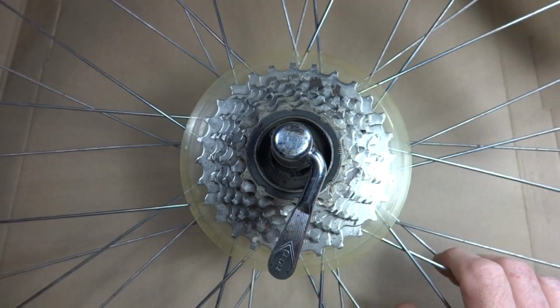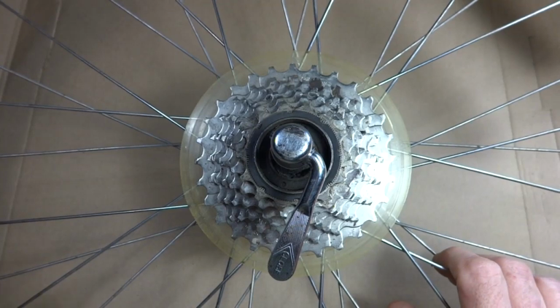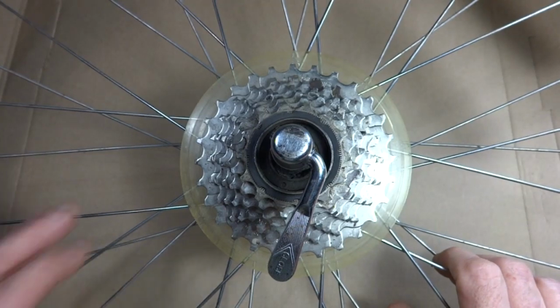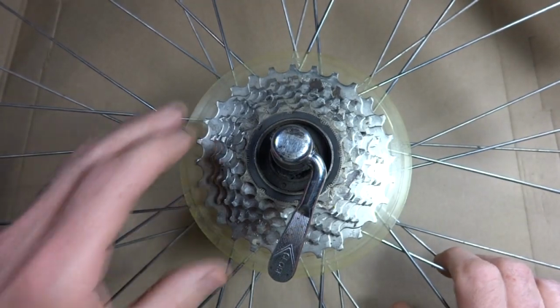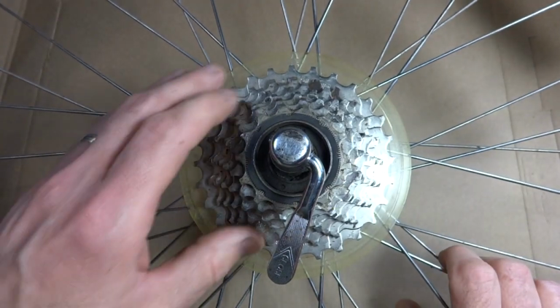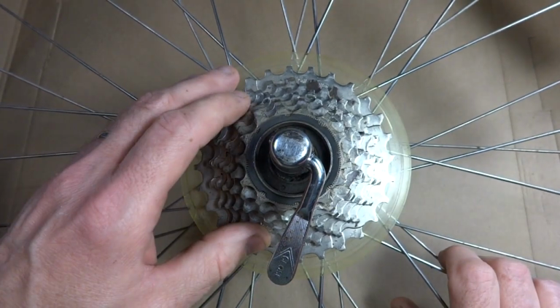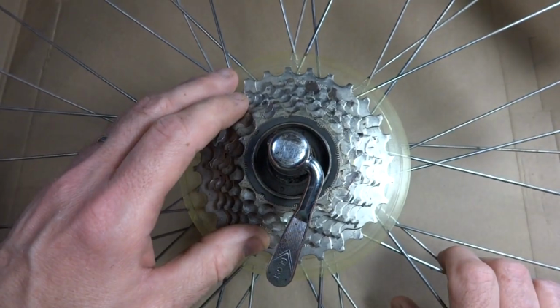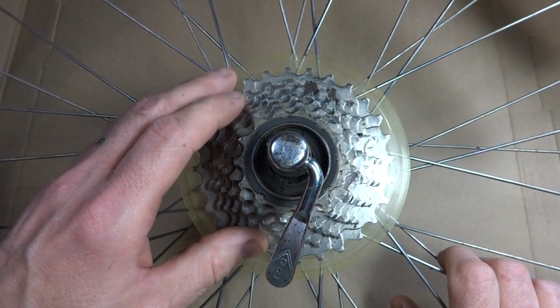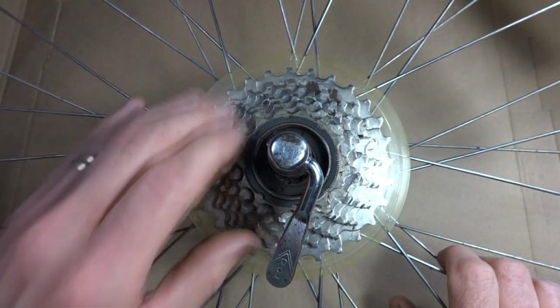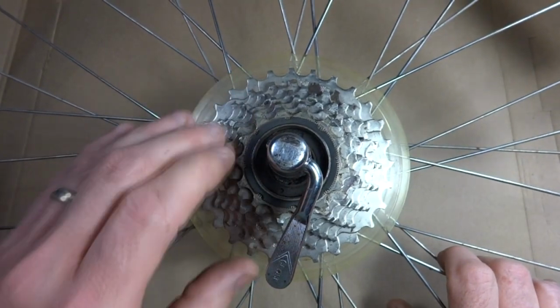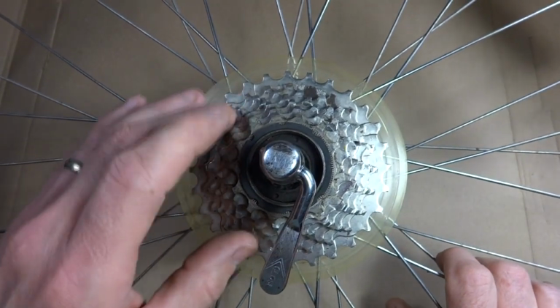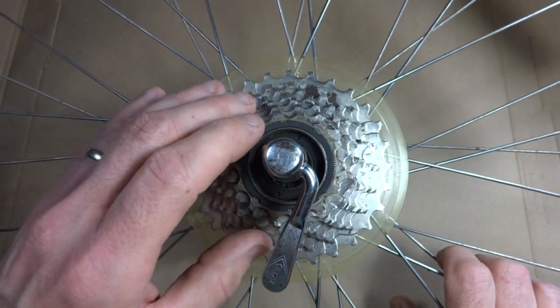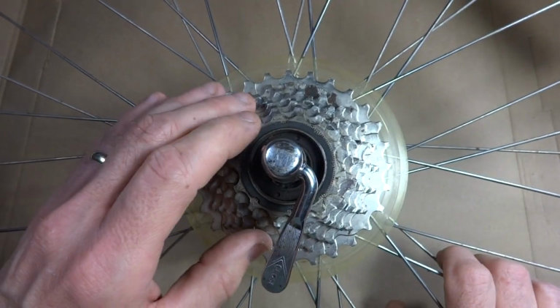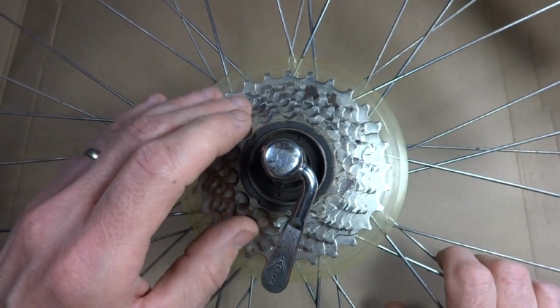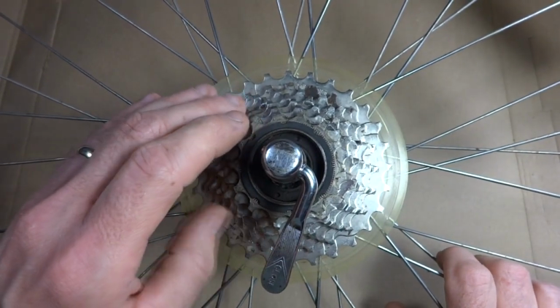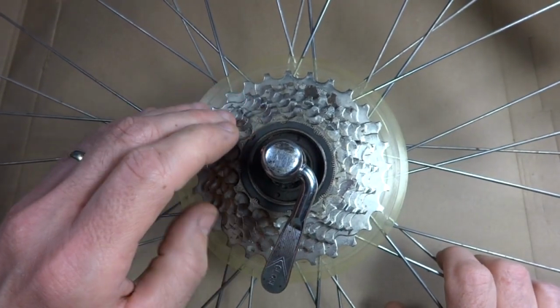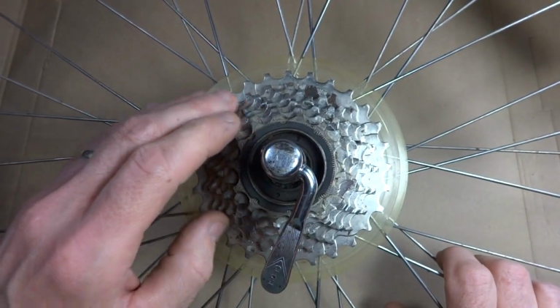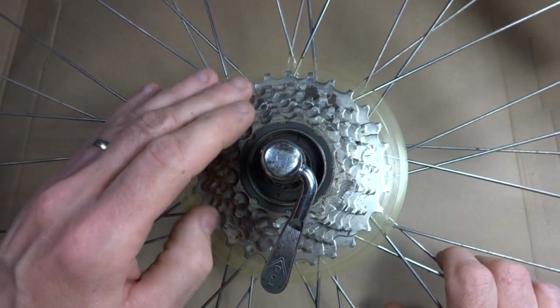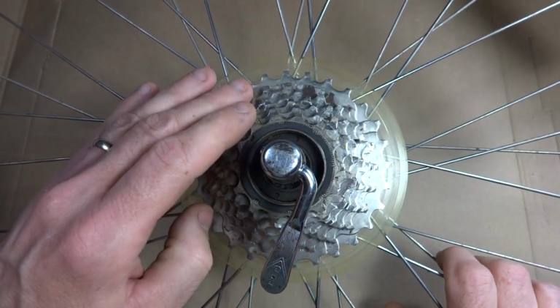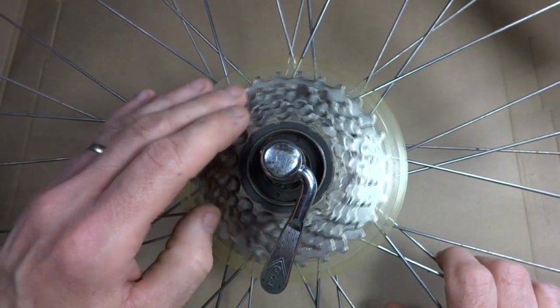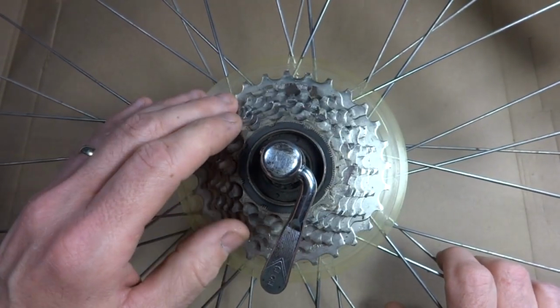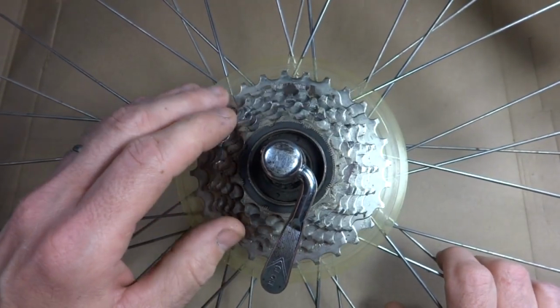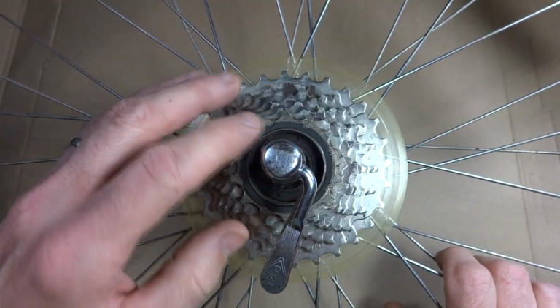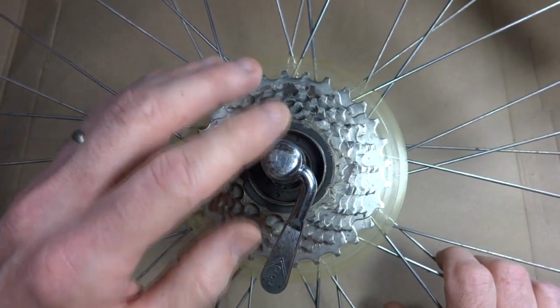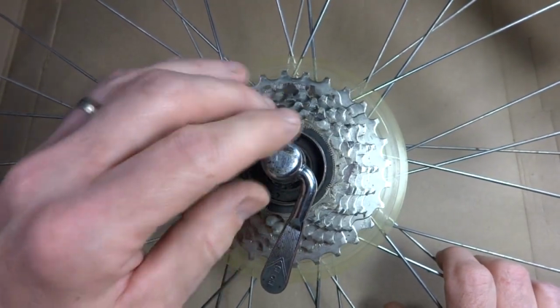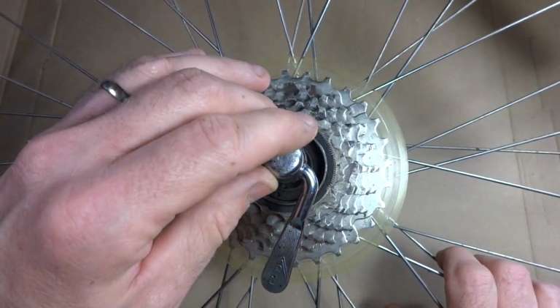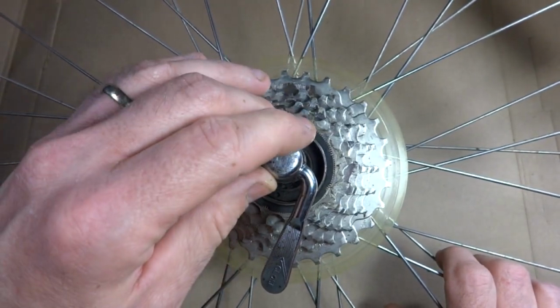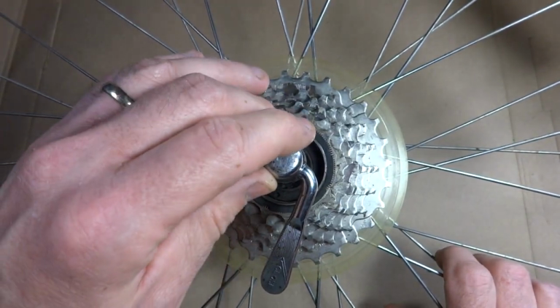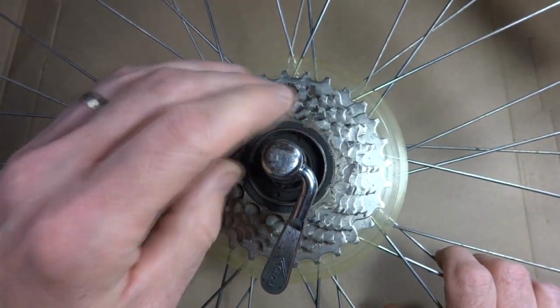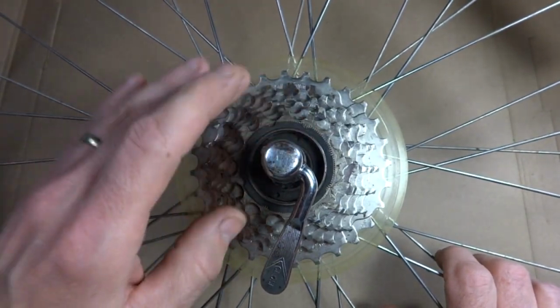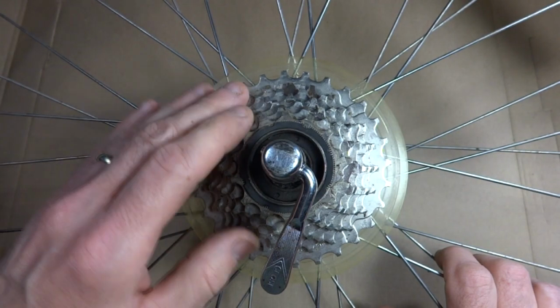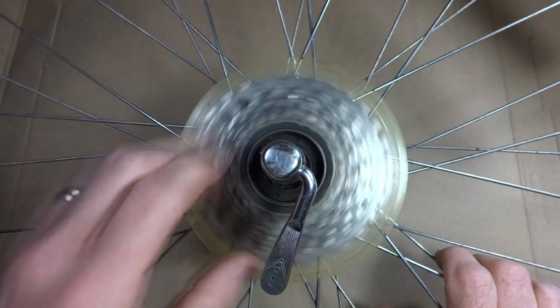Hey viewers, got something new. Today I'm going to show you how to fix a bent axle.